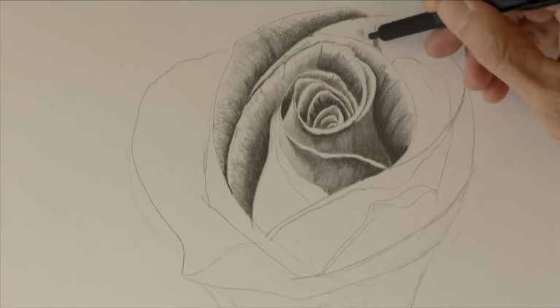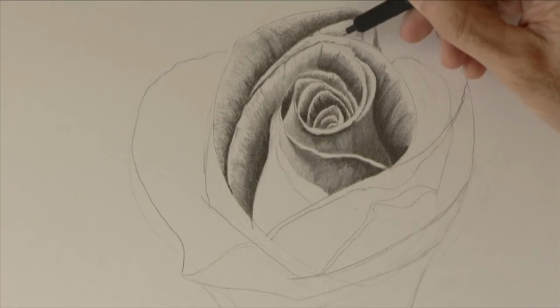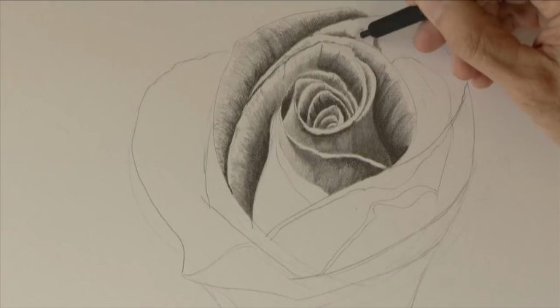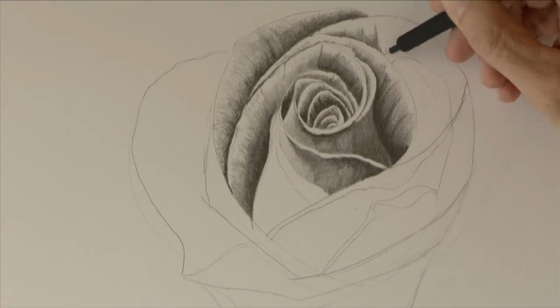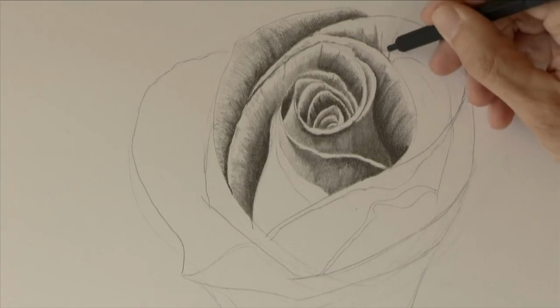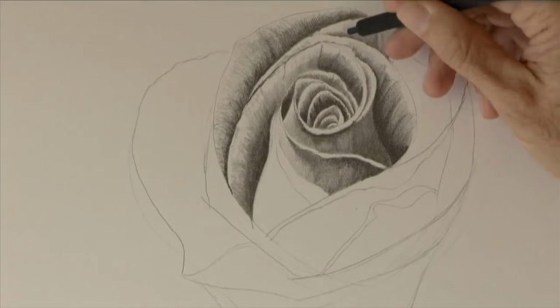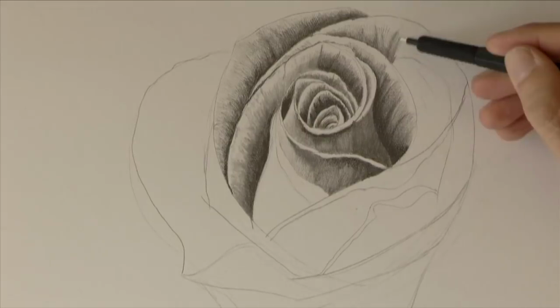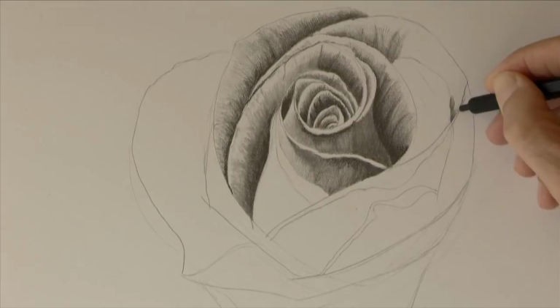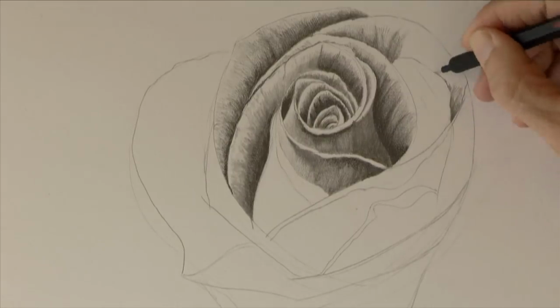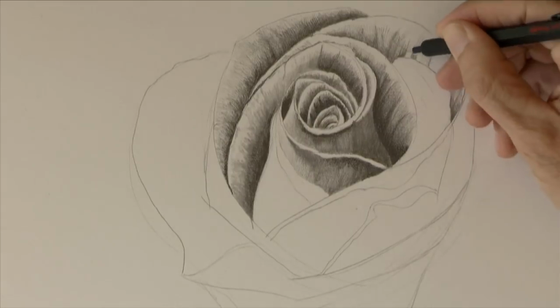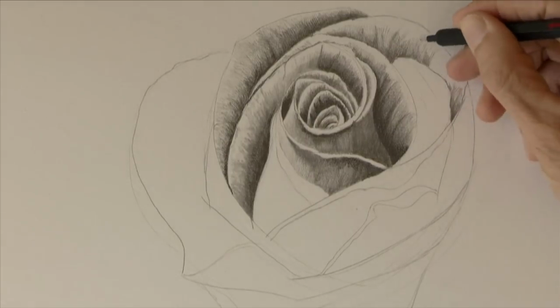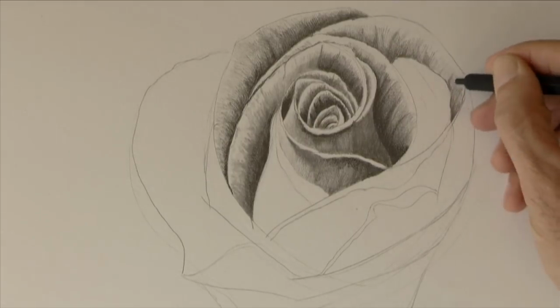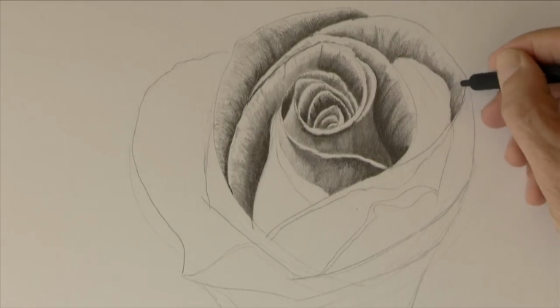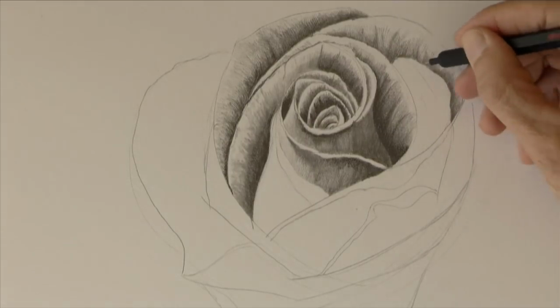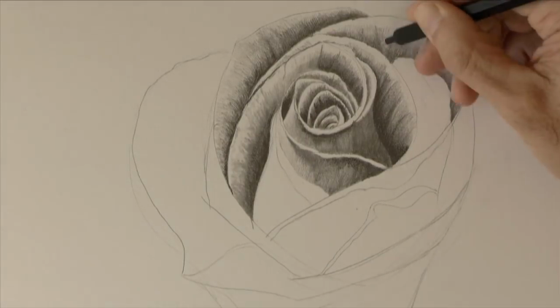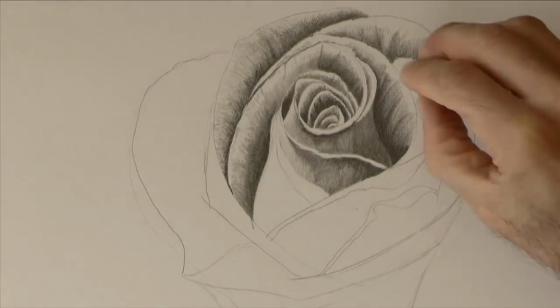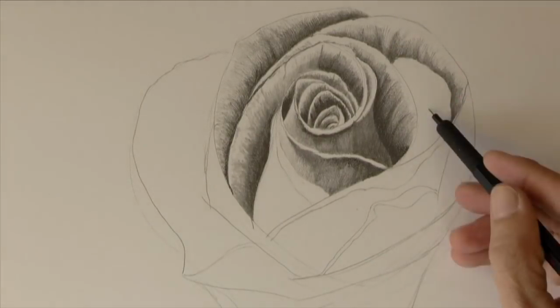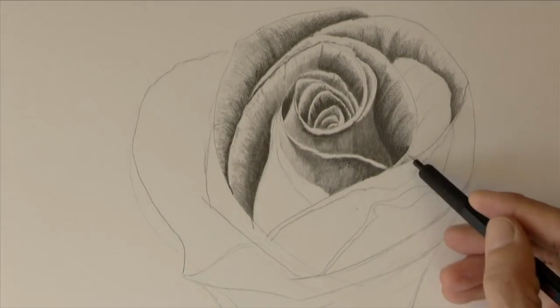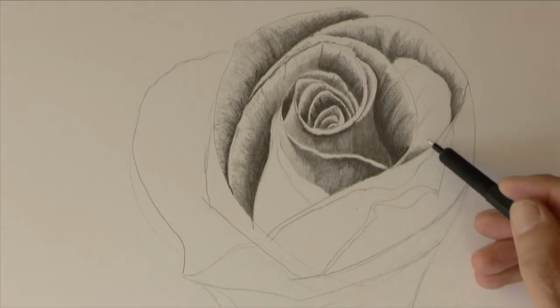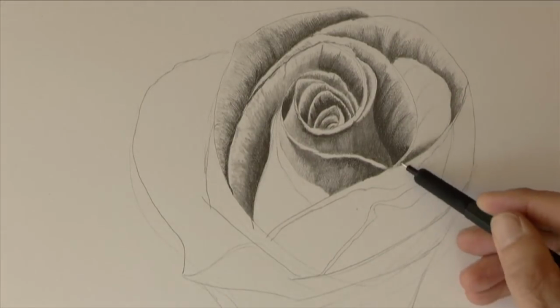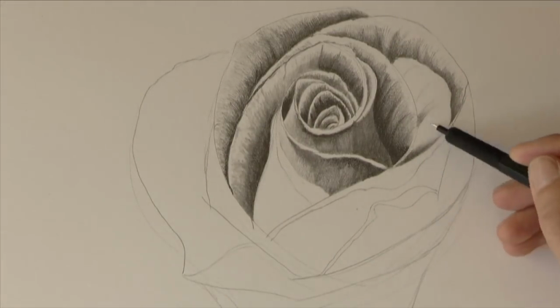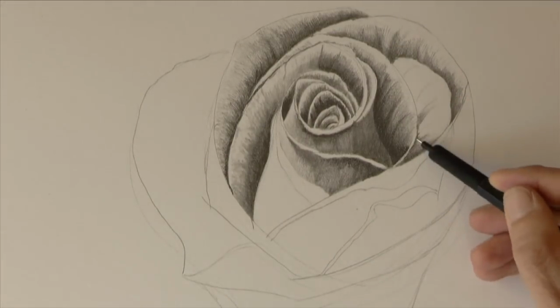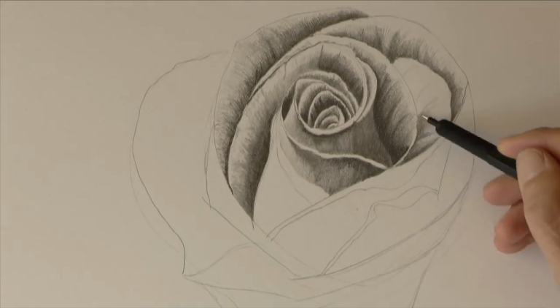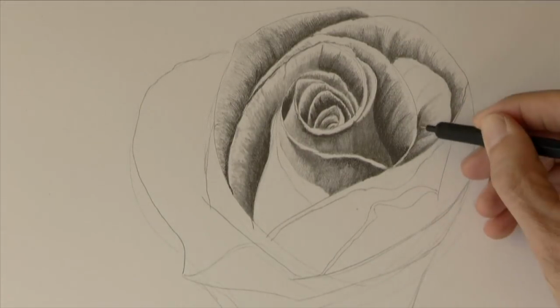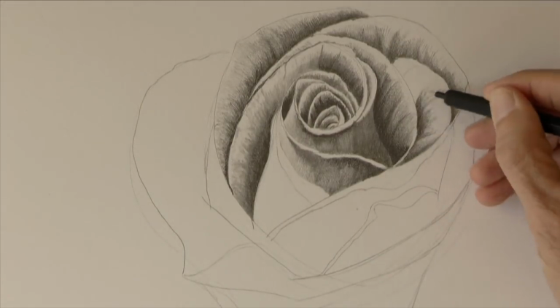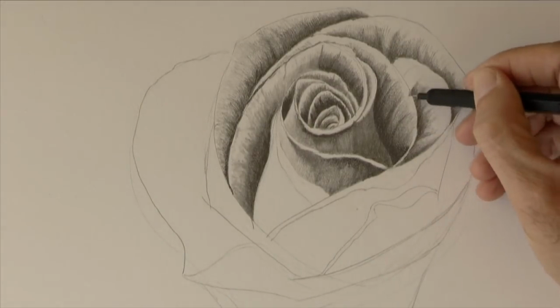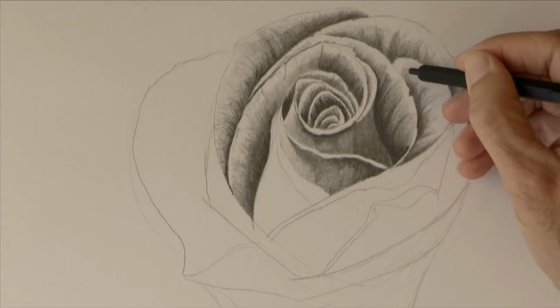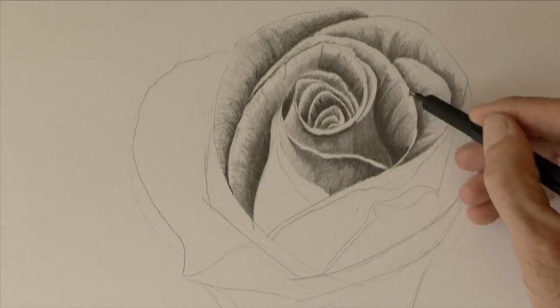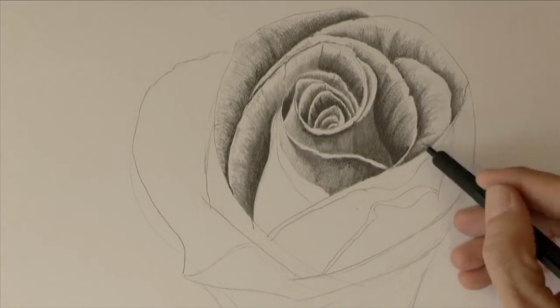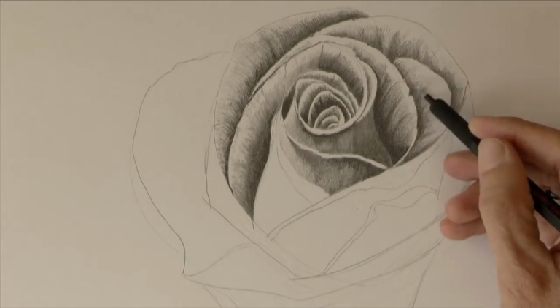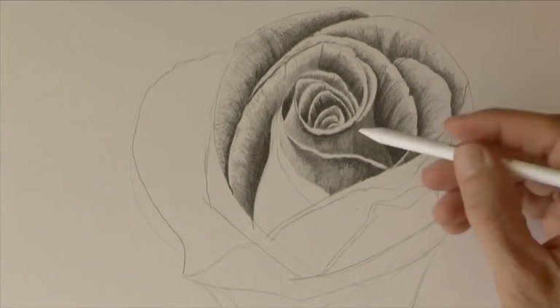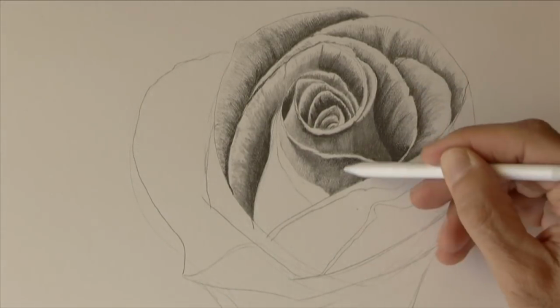Petals are not always even, therefore if you want them more realistic, give them some folds.